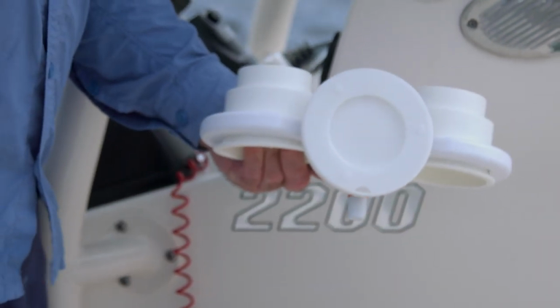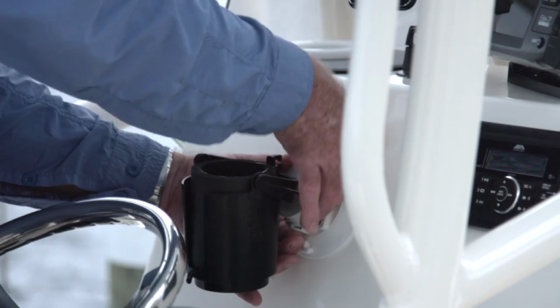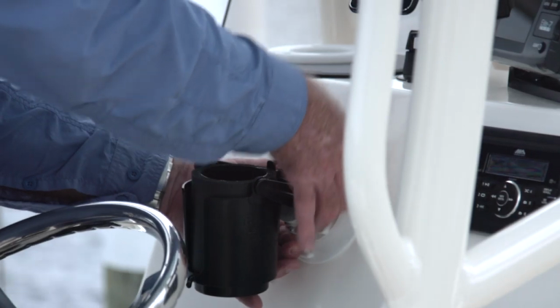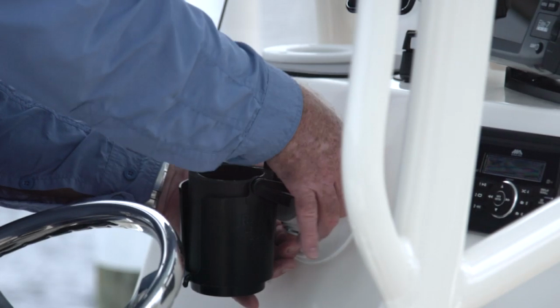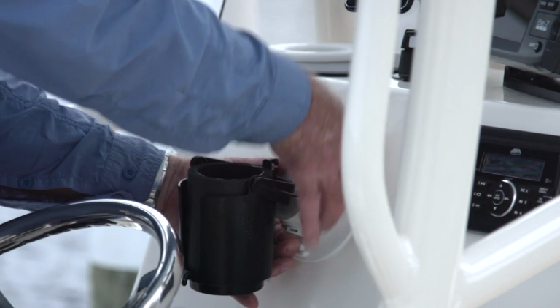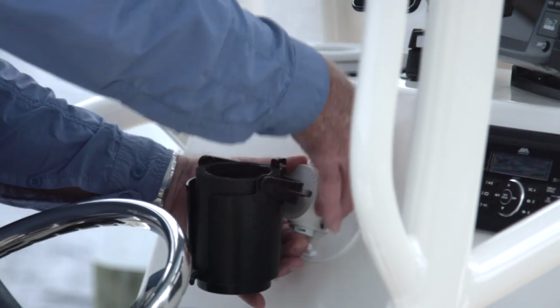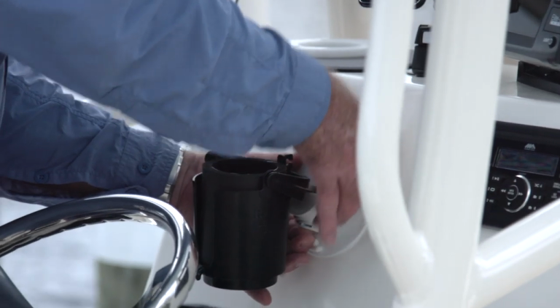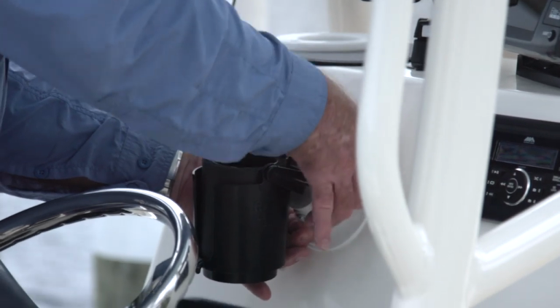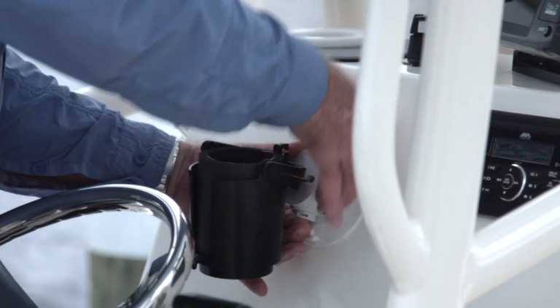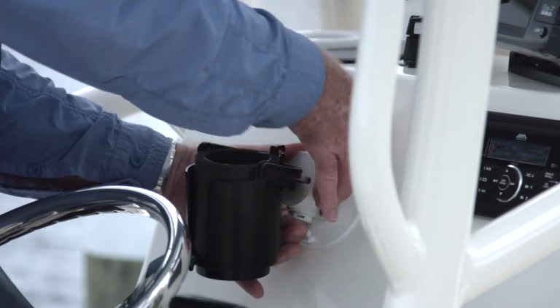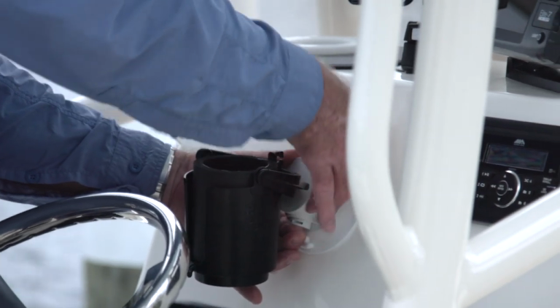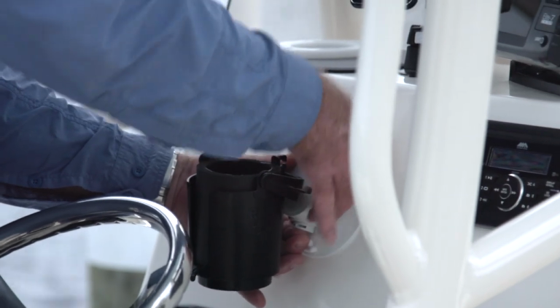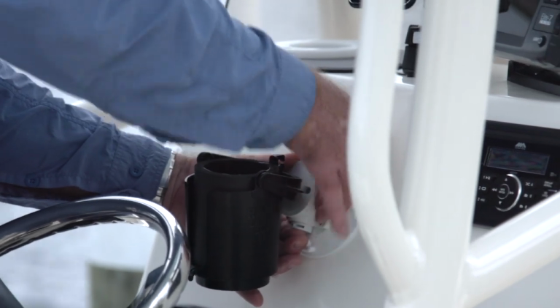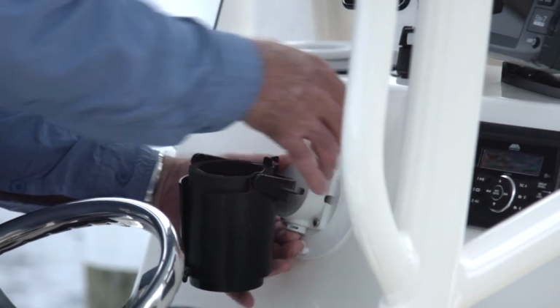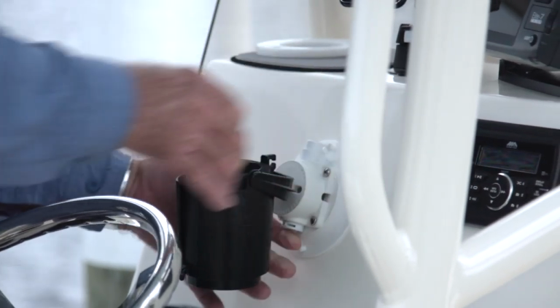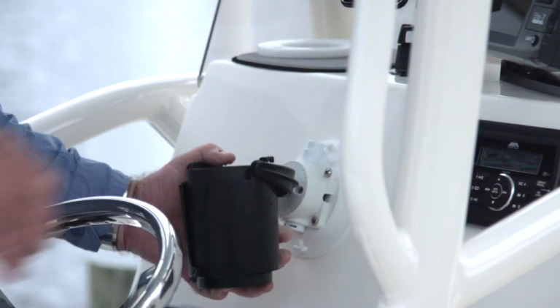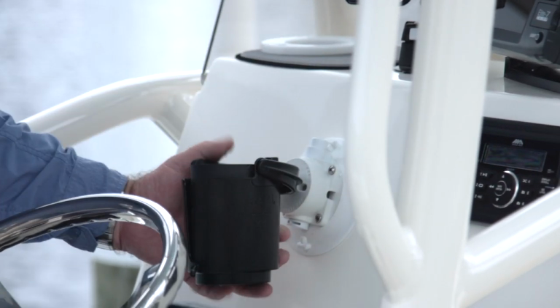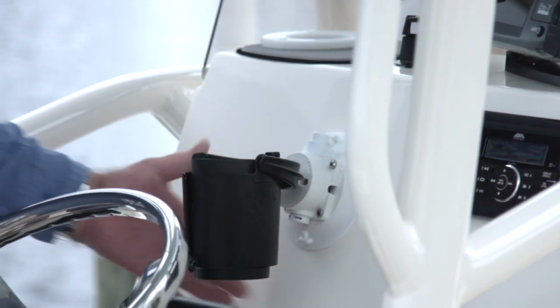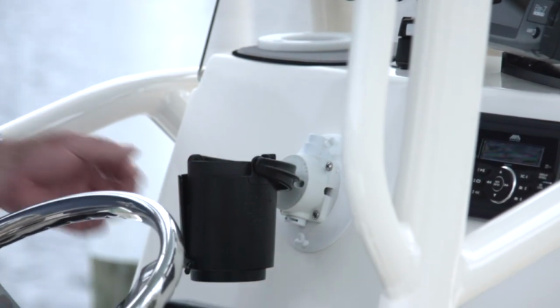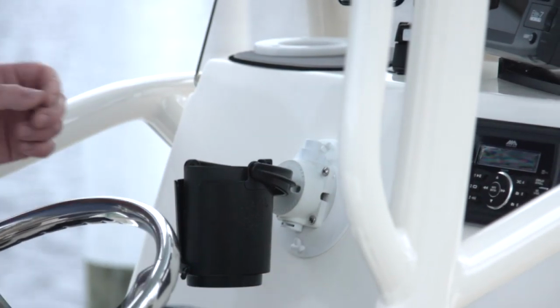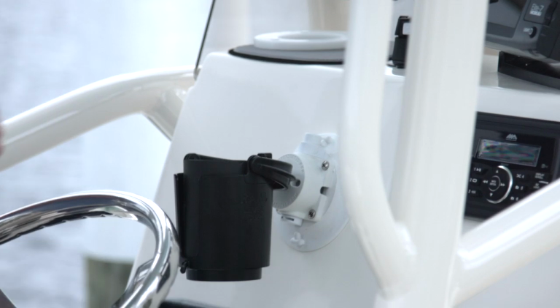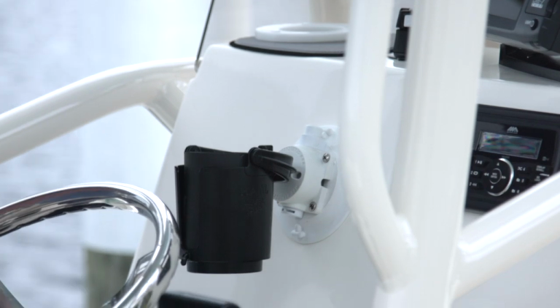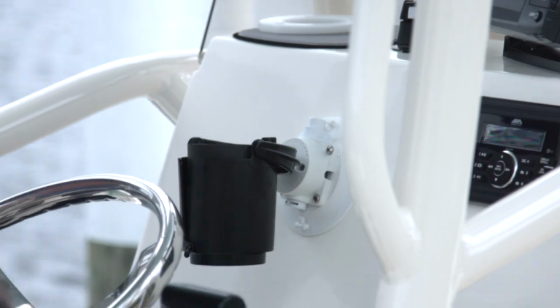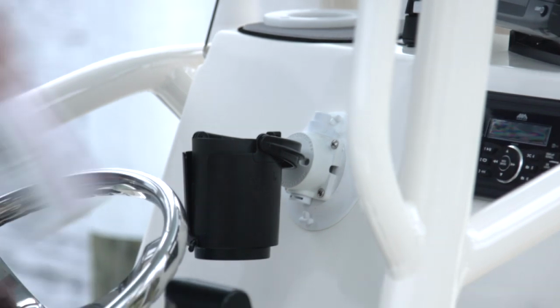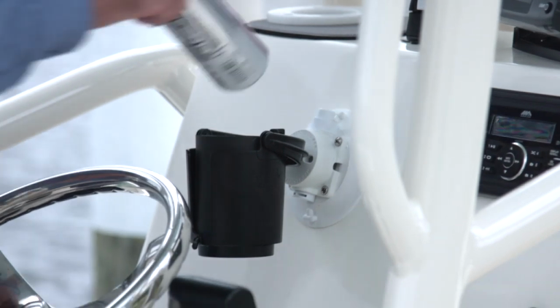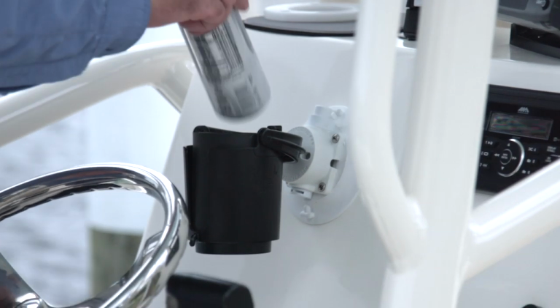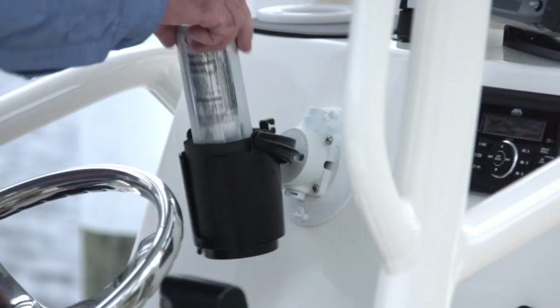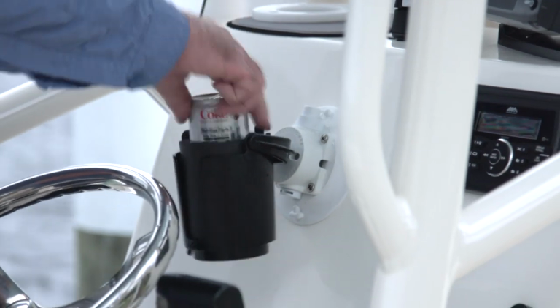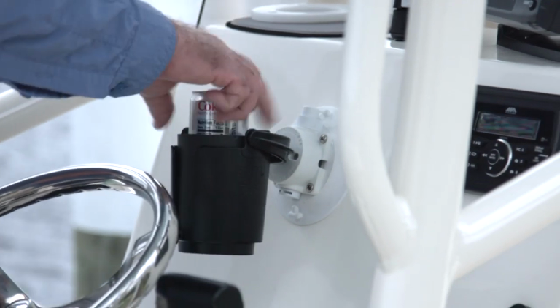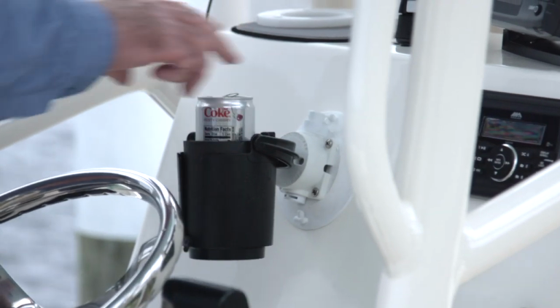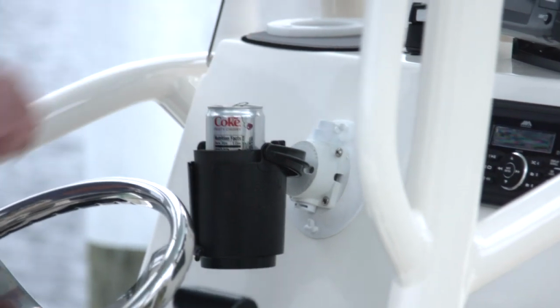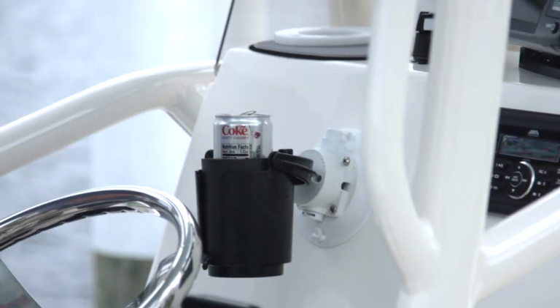I also like this single gimbal-mounted one. It even comes with its own little koozie inside.